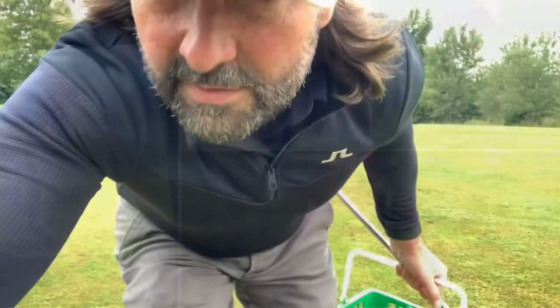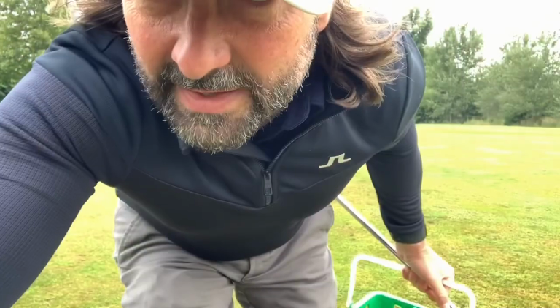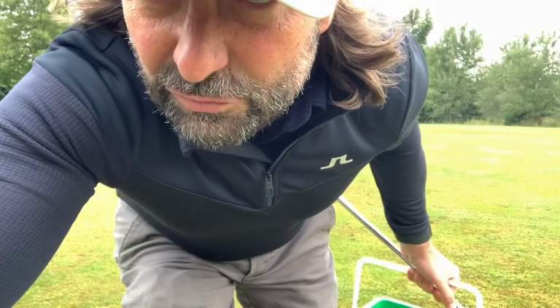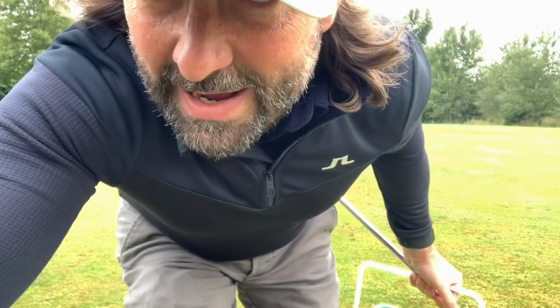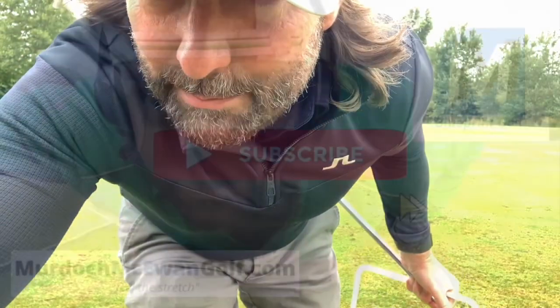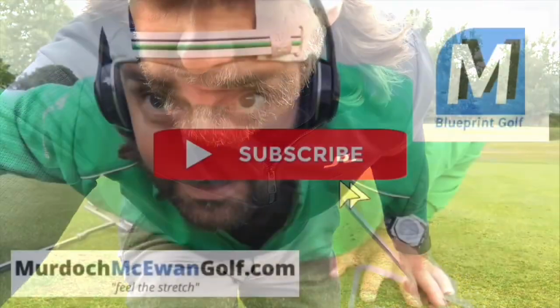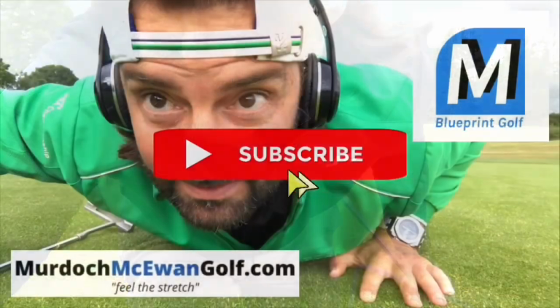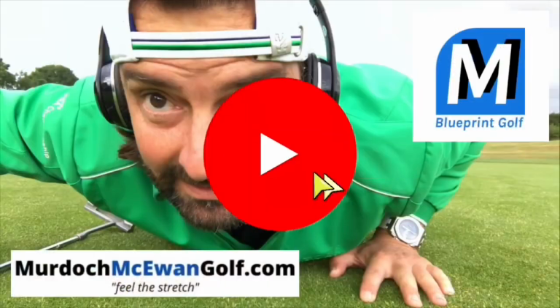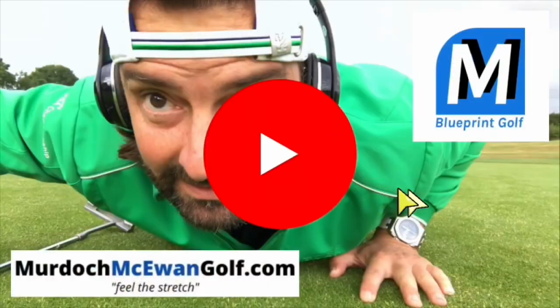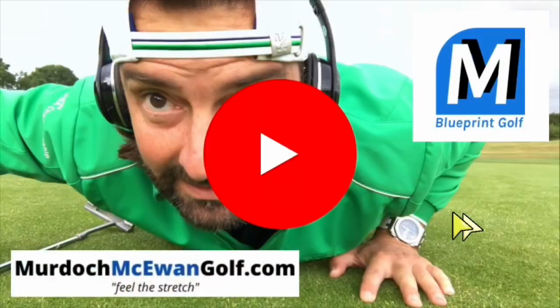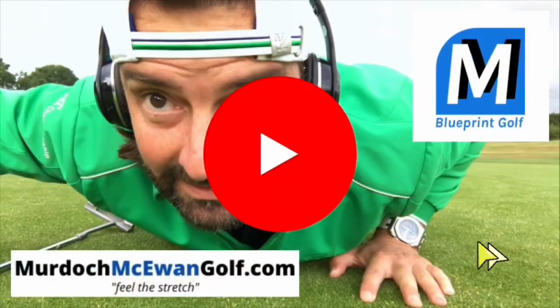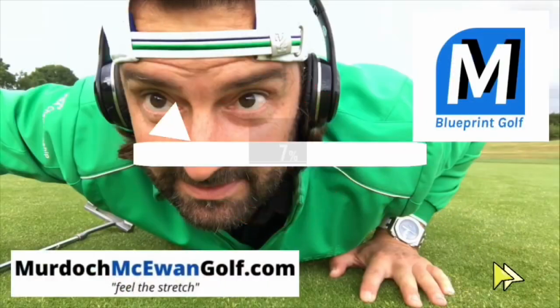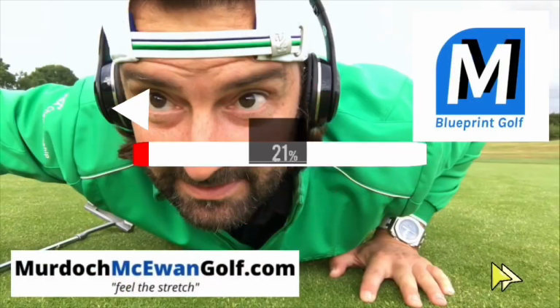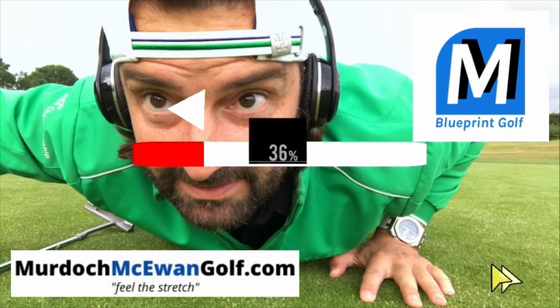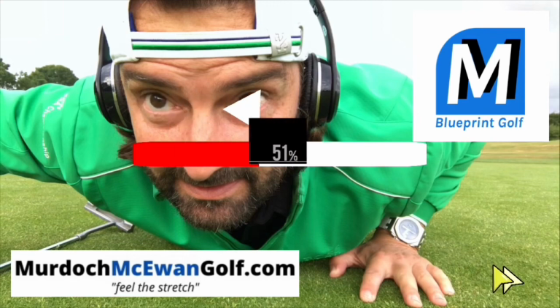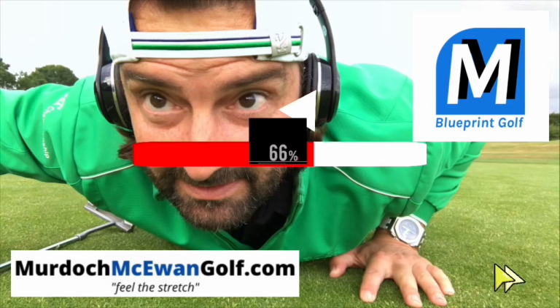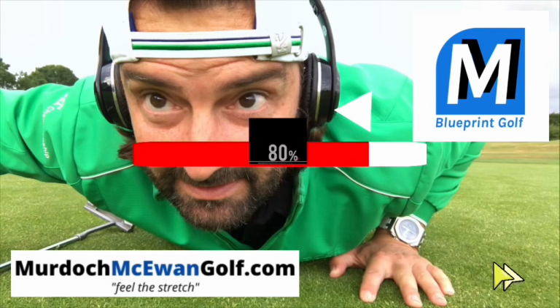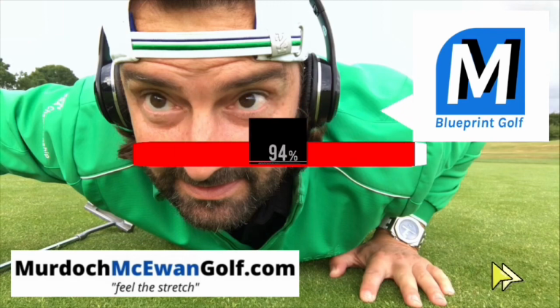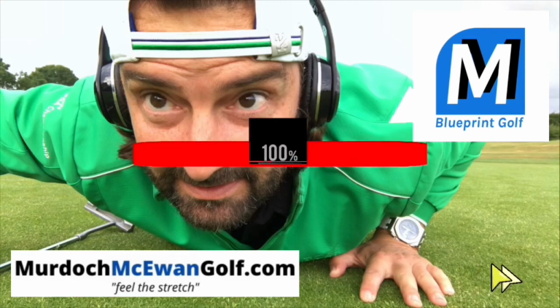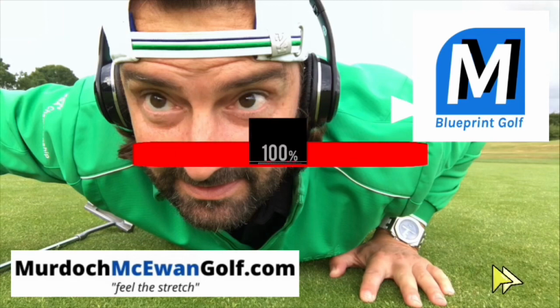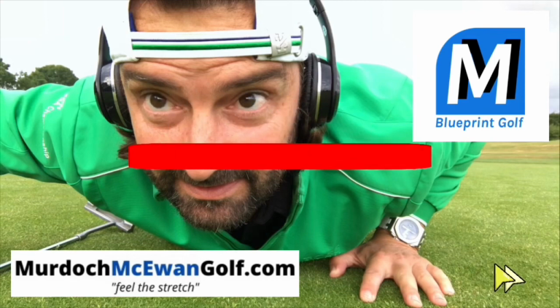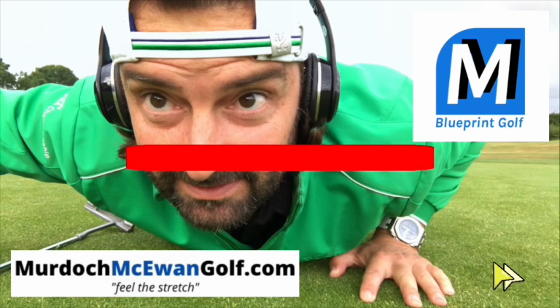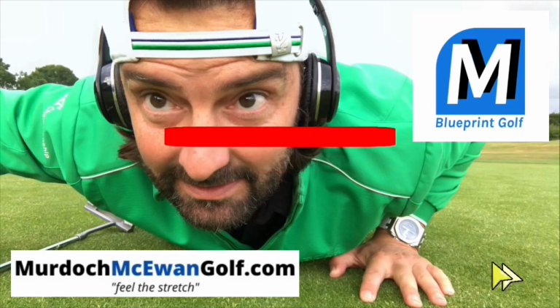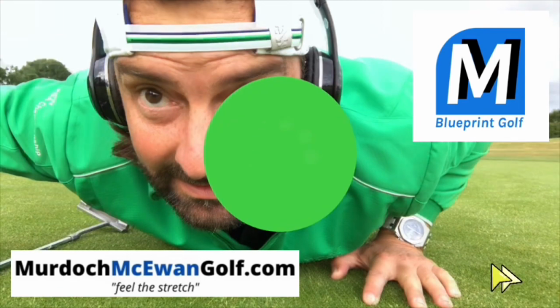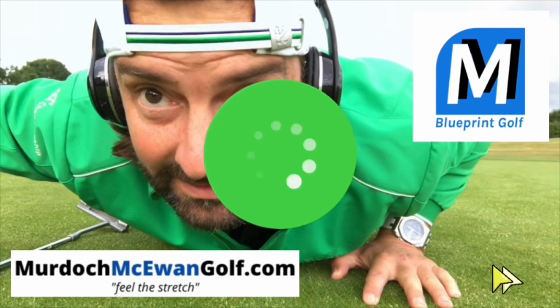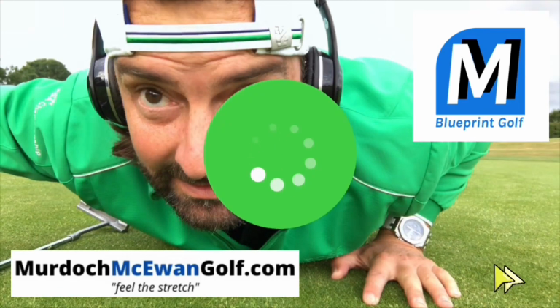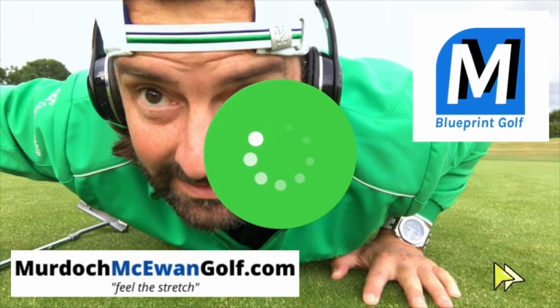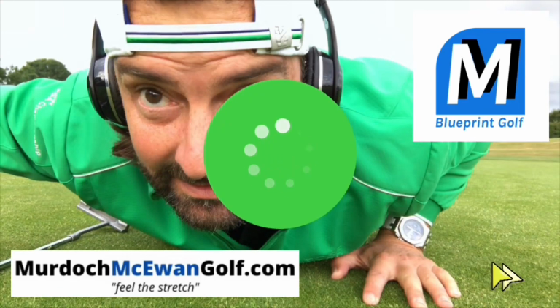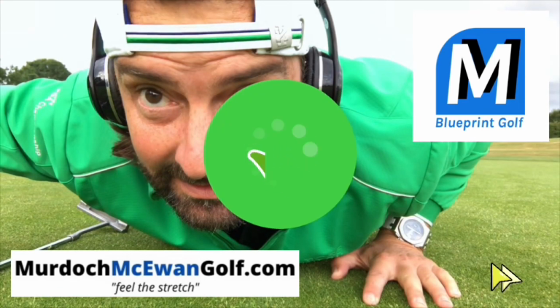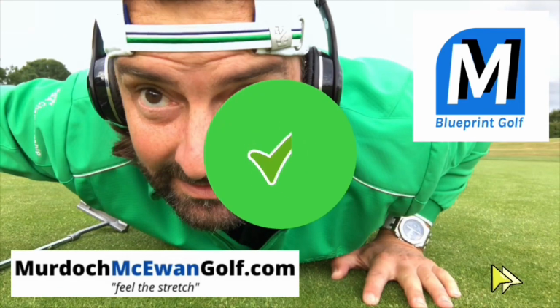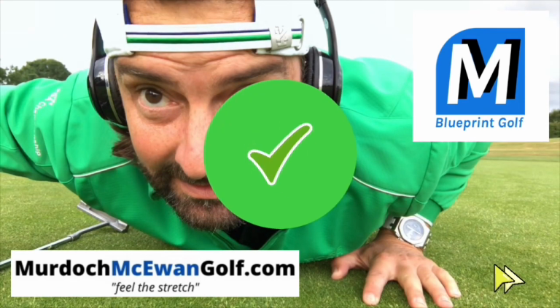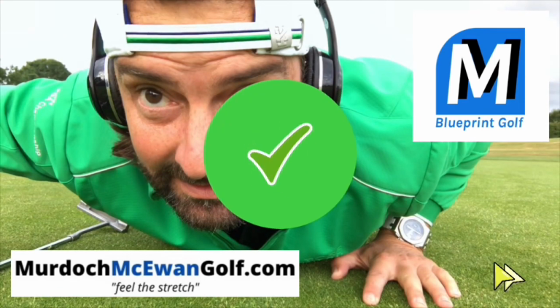That's a wrap. I'll see you in the next one.